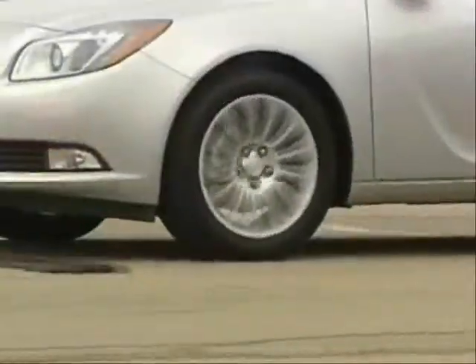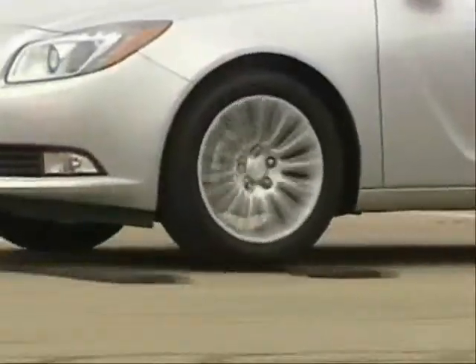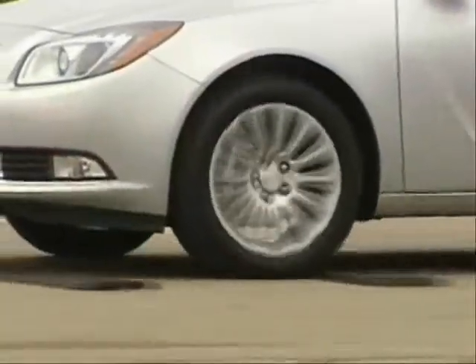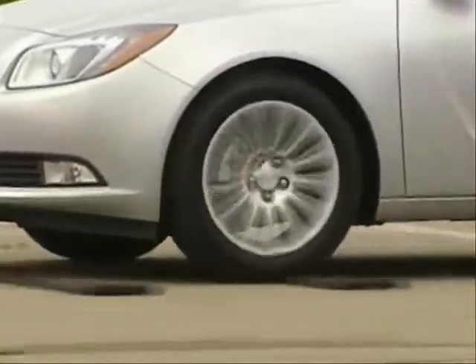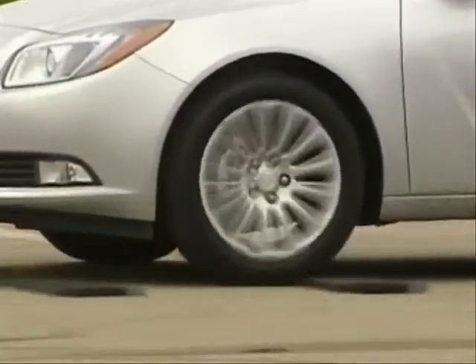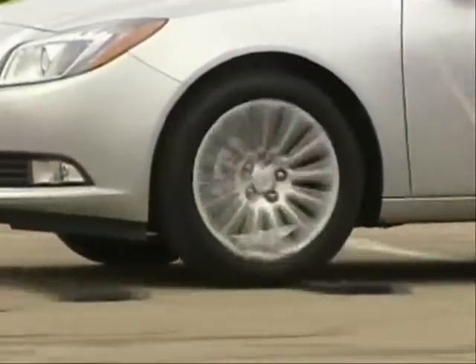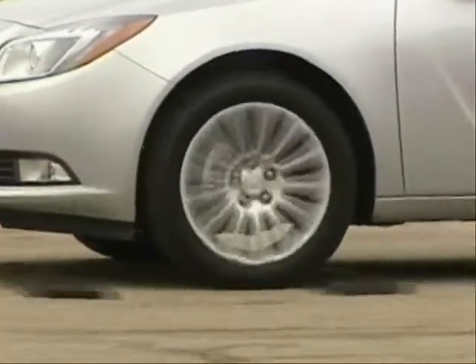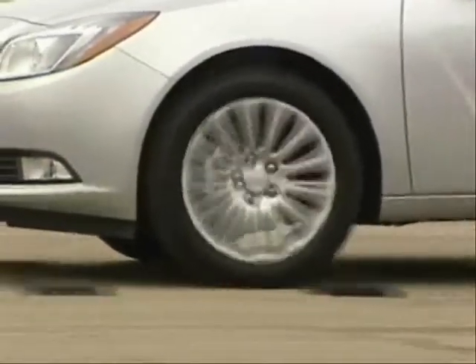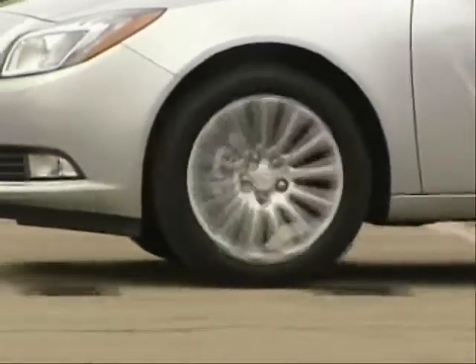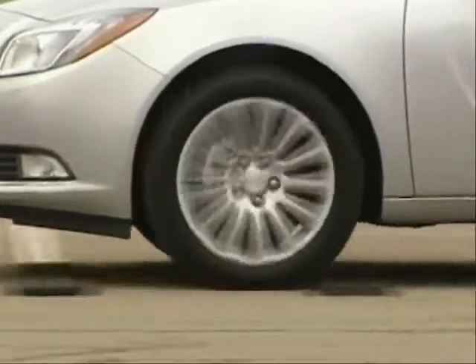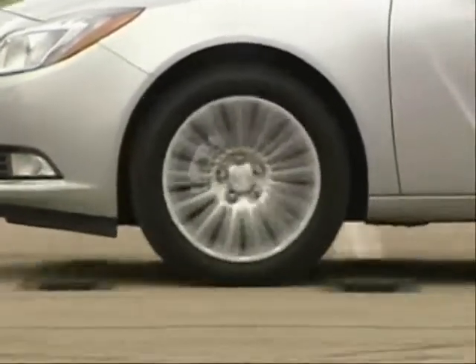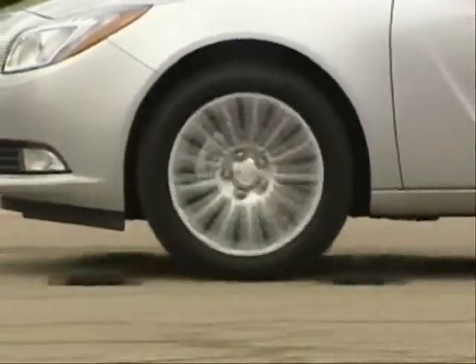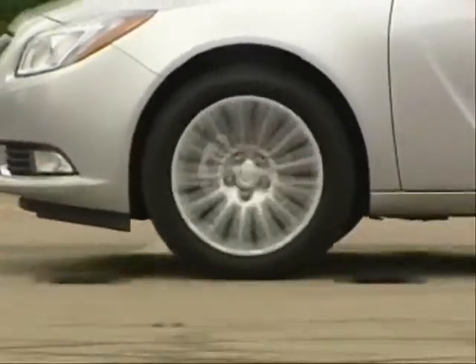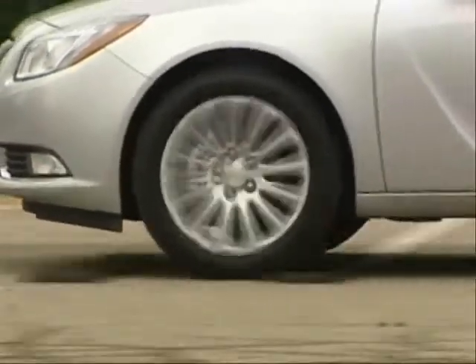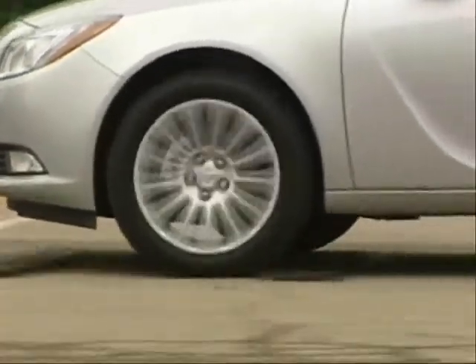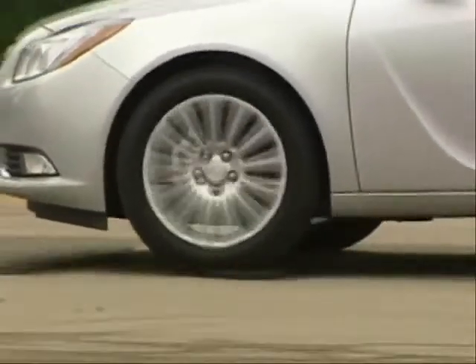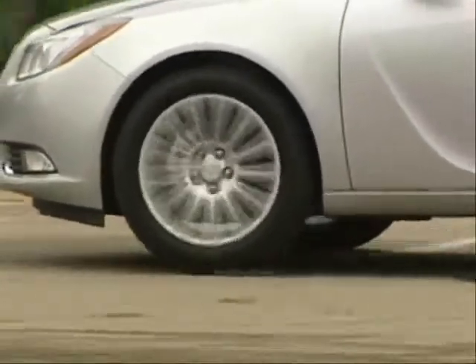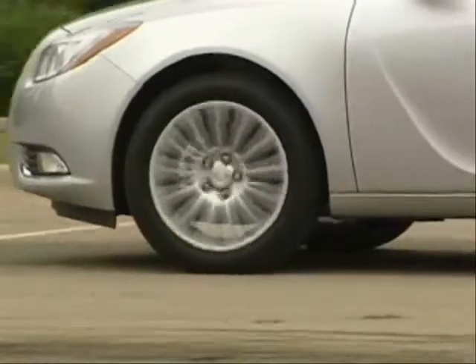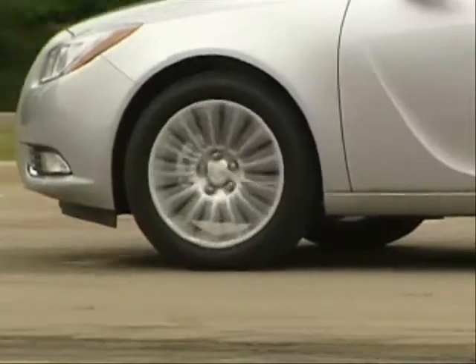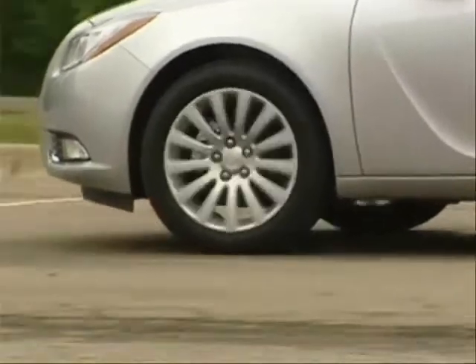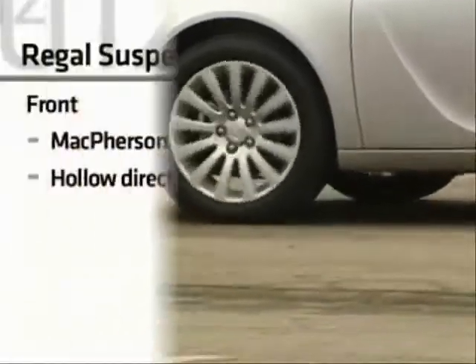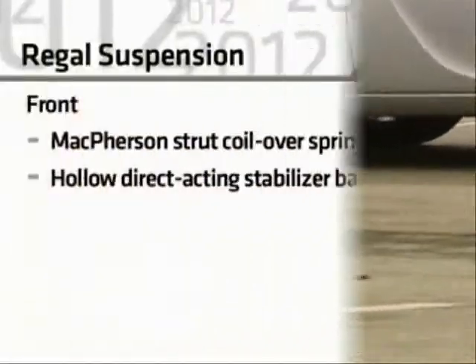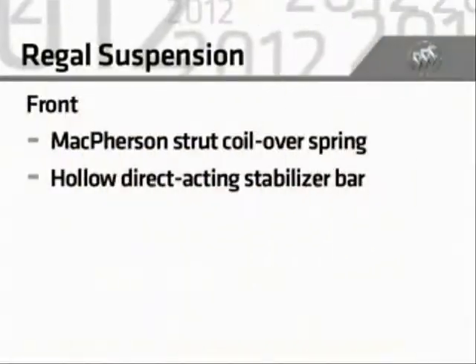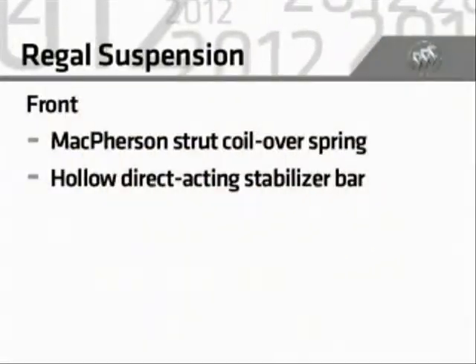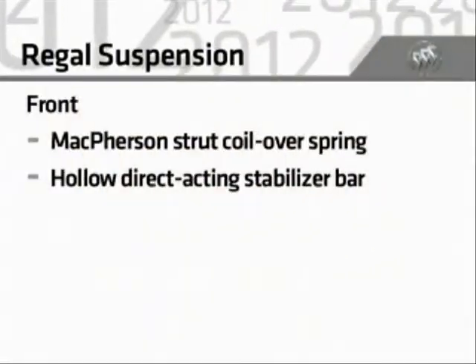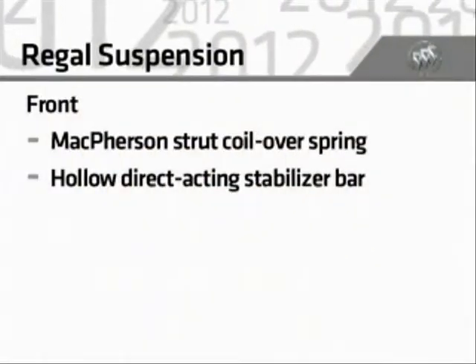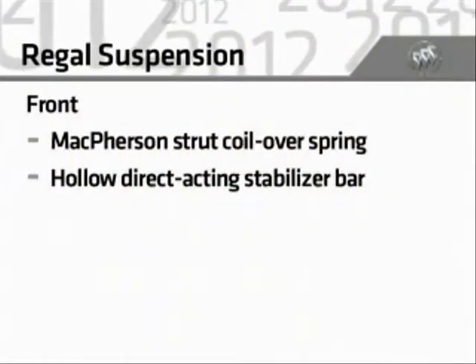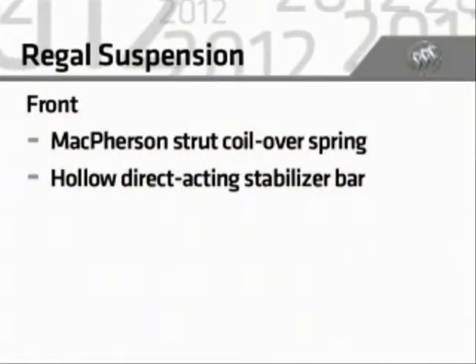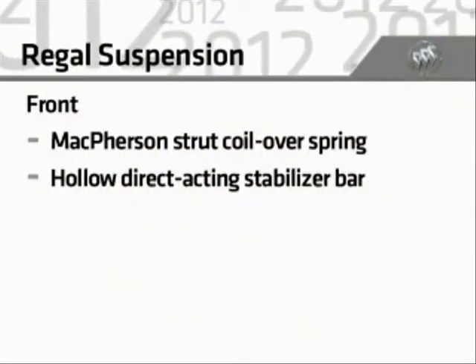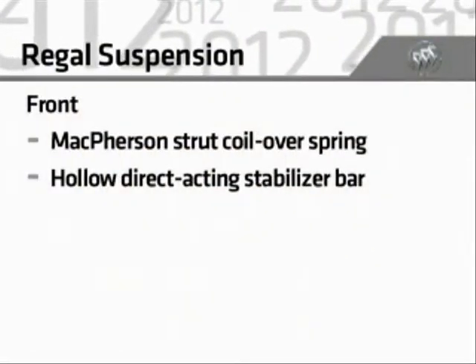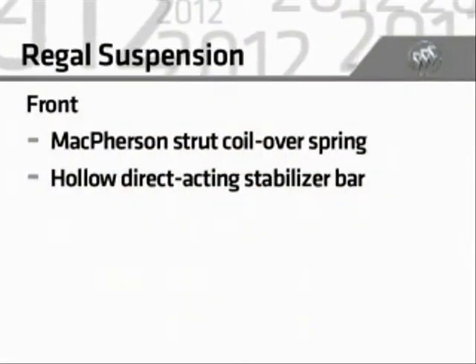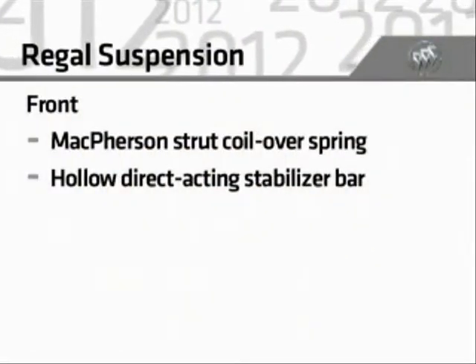The front suspension has a McPherson strut coil over spring design with a hollow direct acting stabilizer bar.